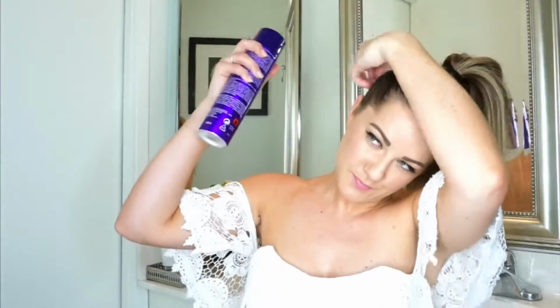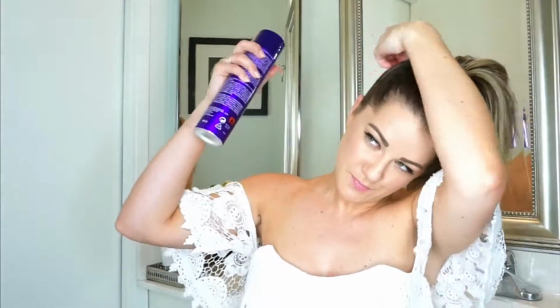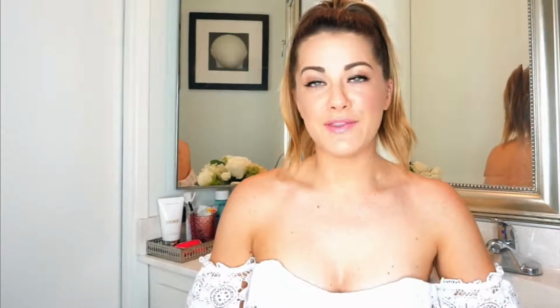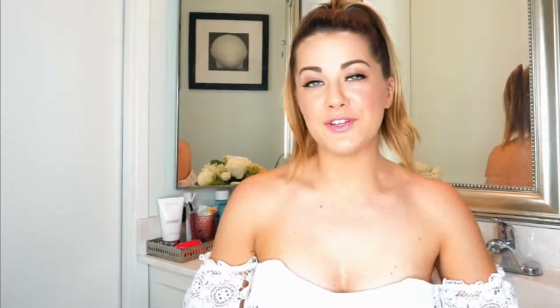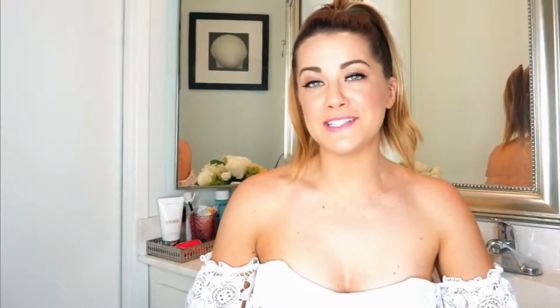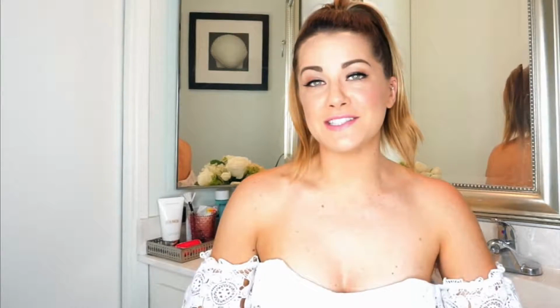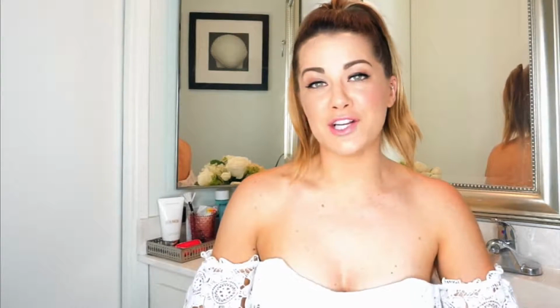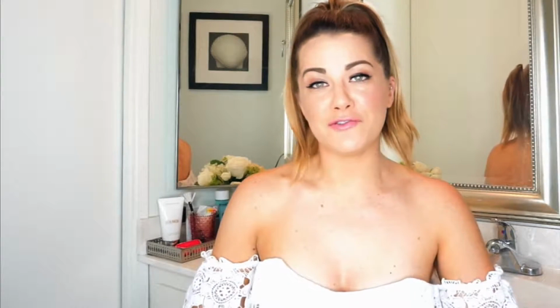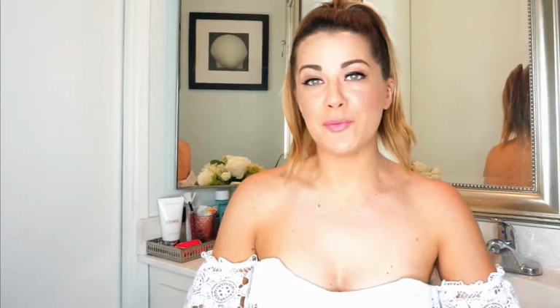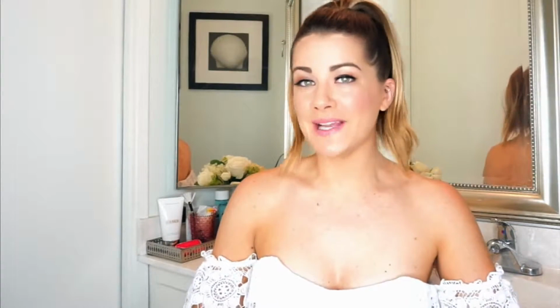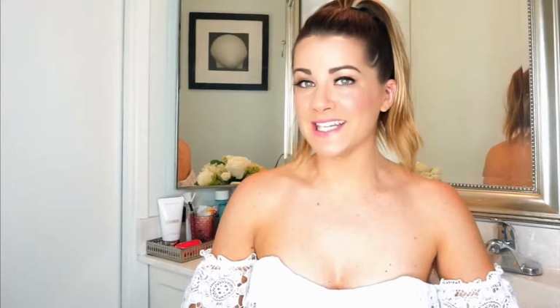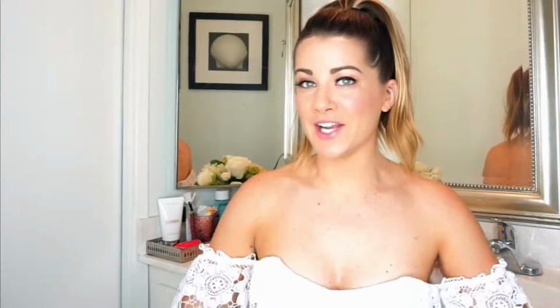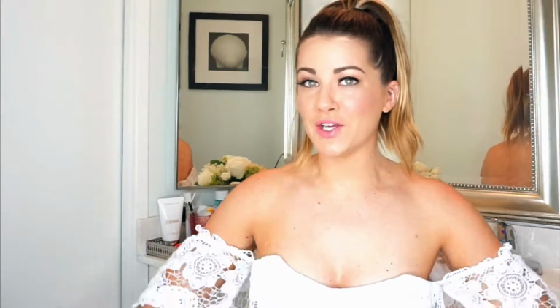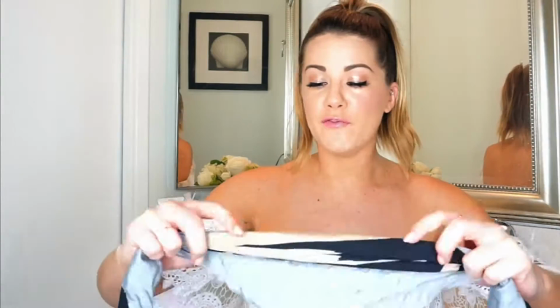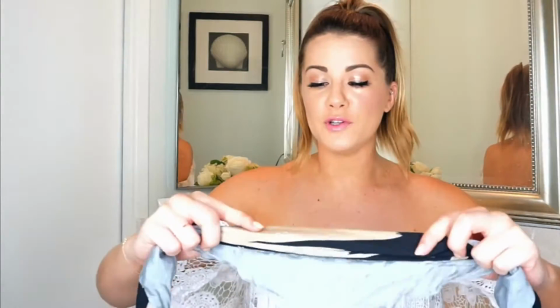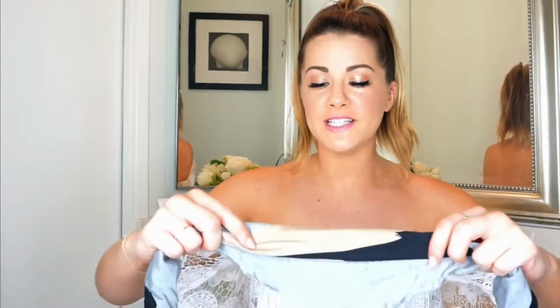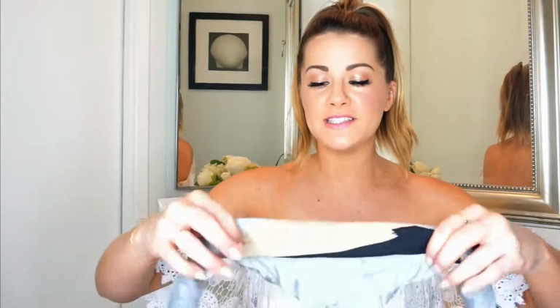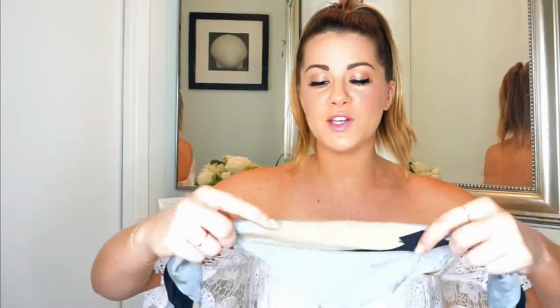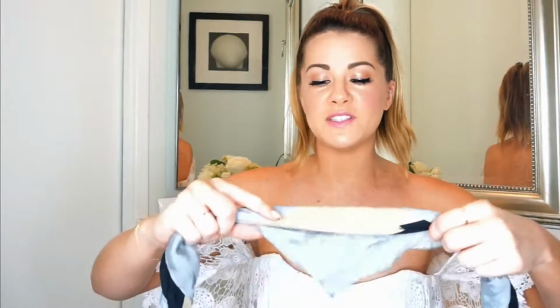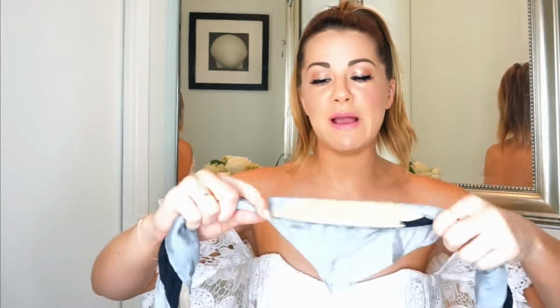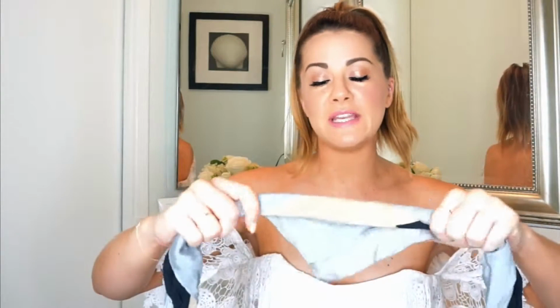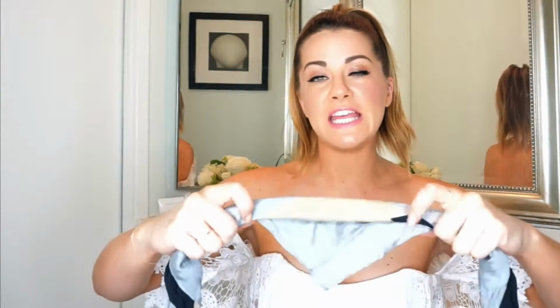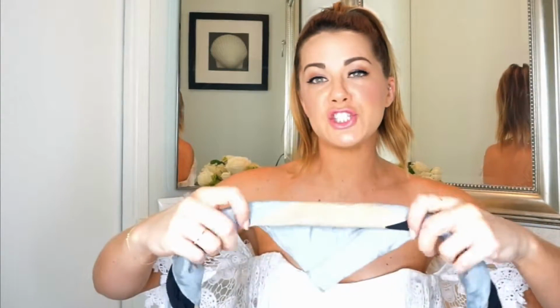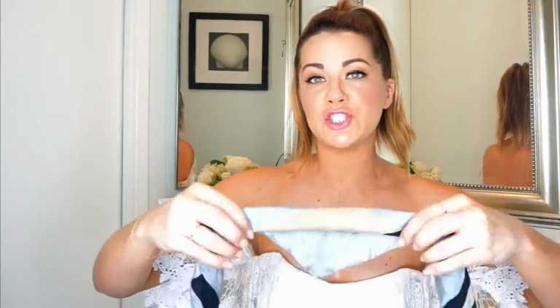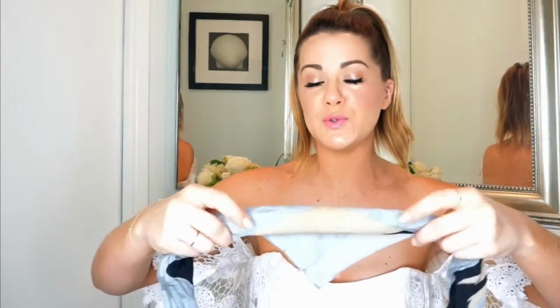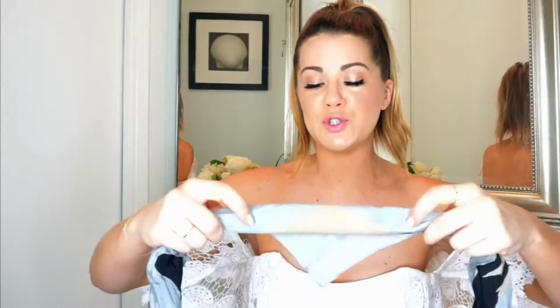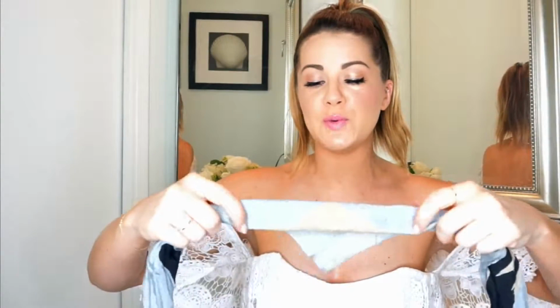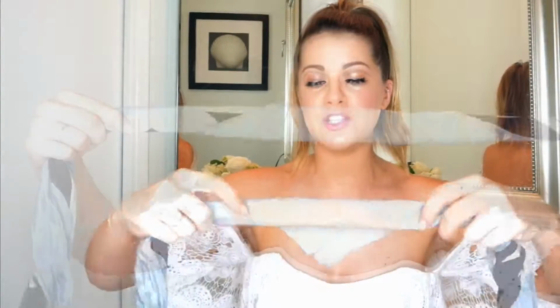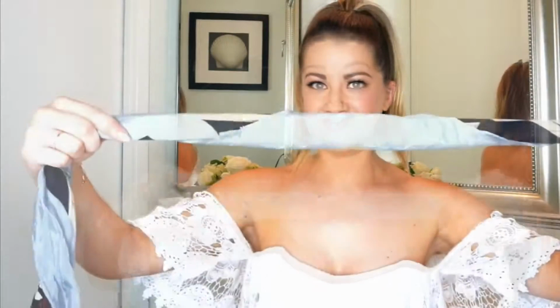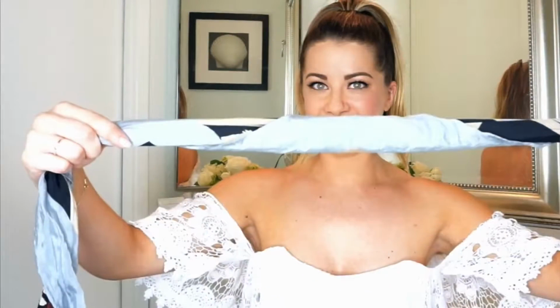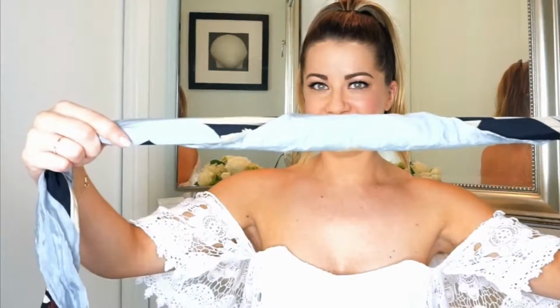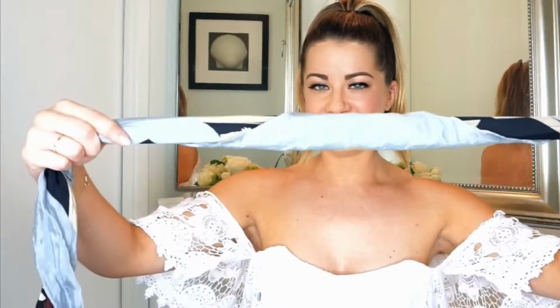Using either a scarf or a bandana, fold it so it's about an inch to two inches in width.